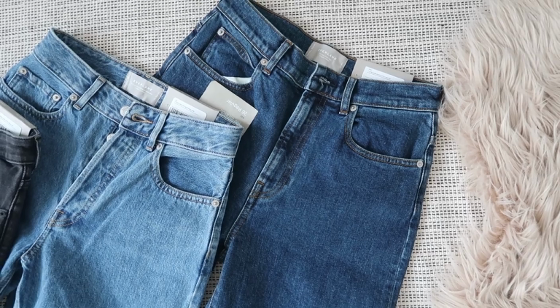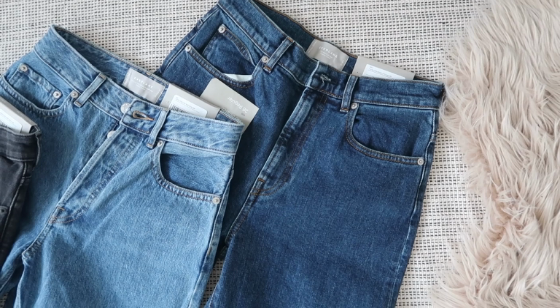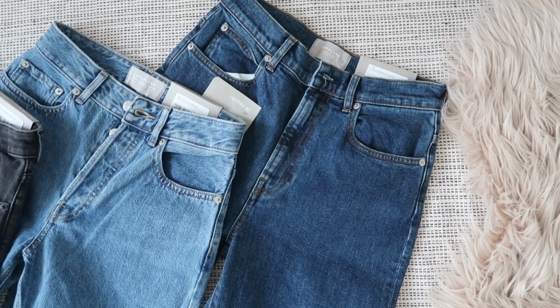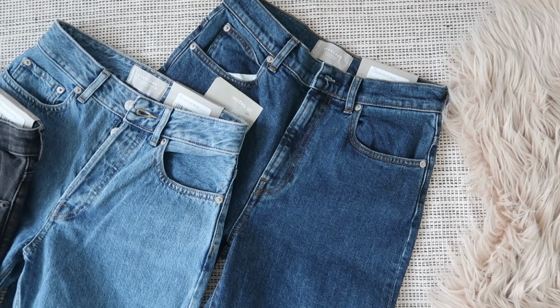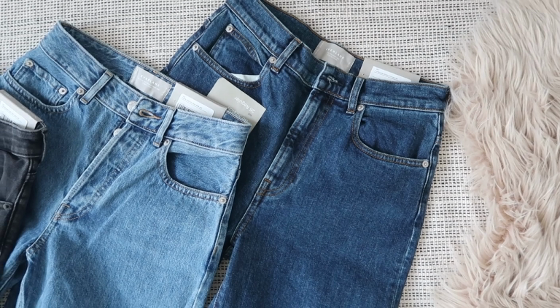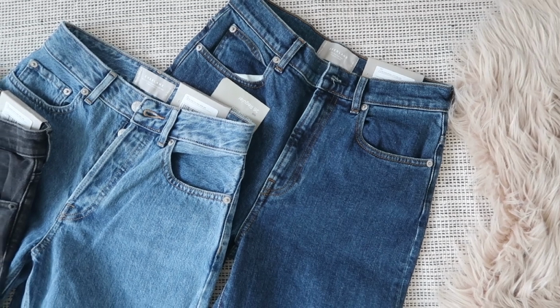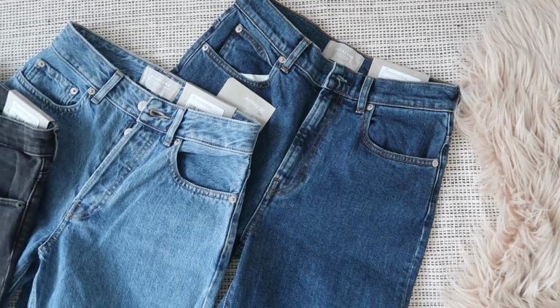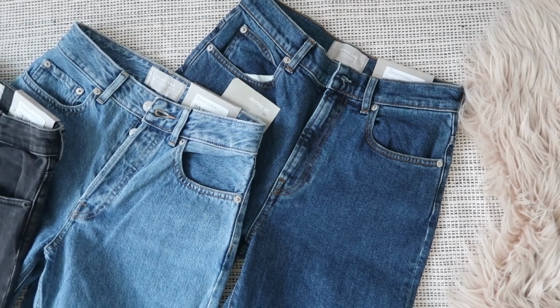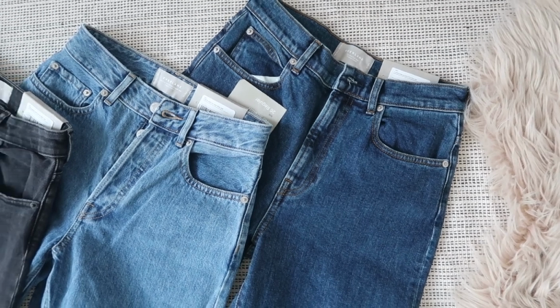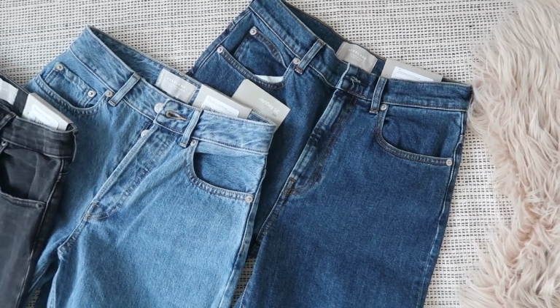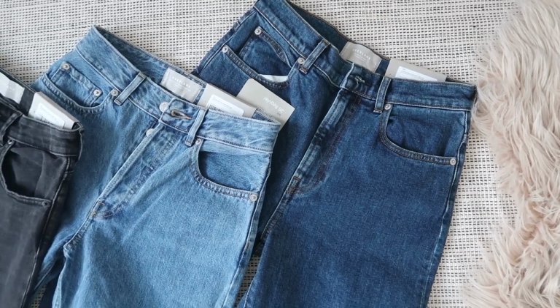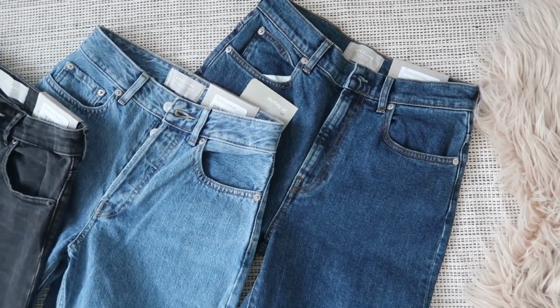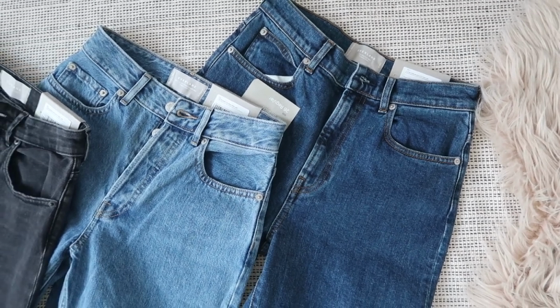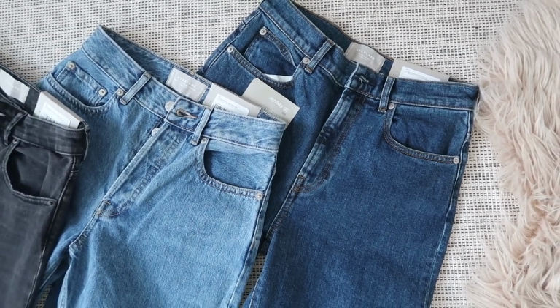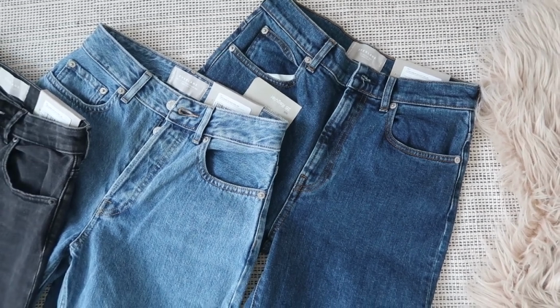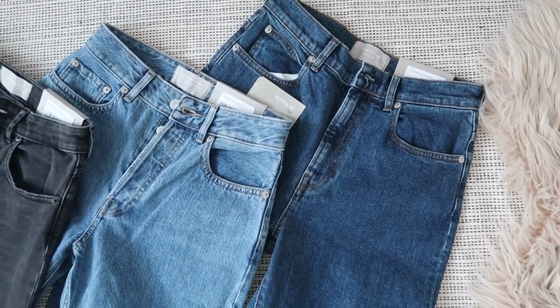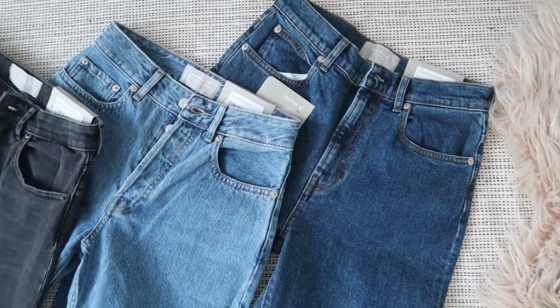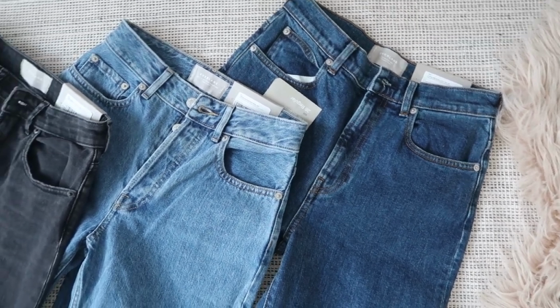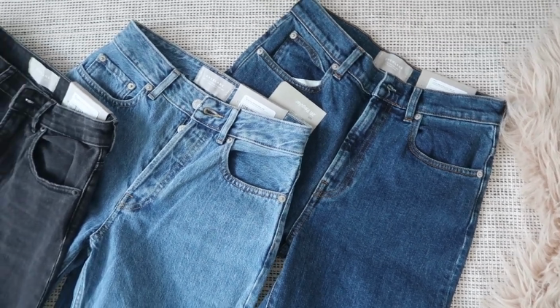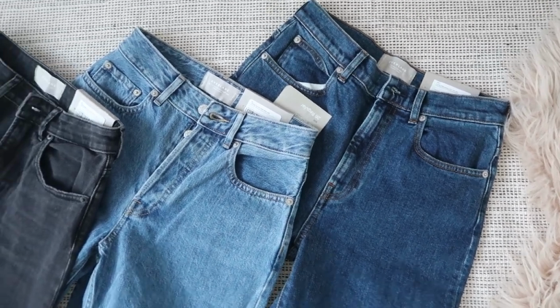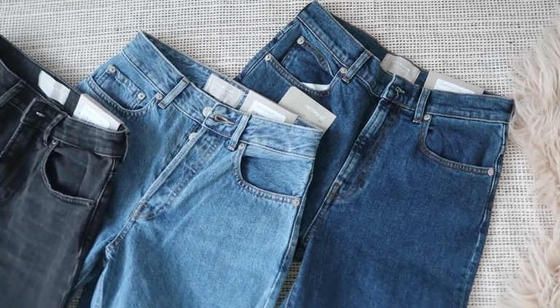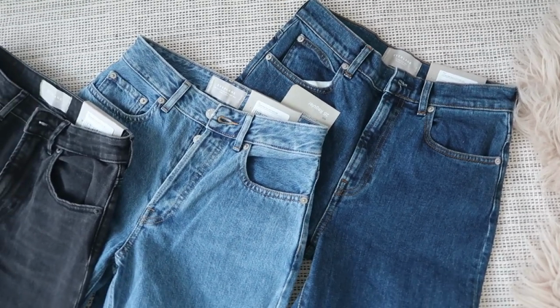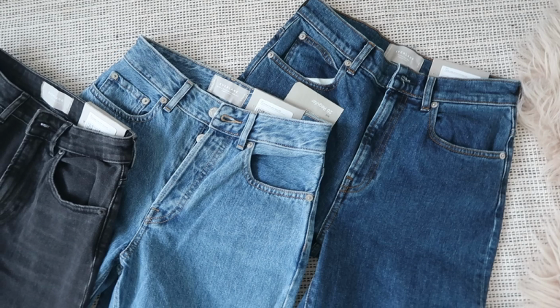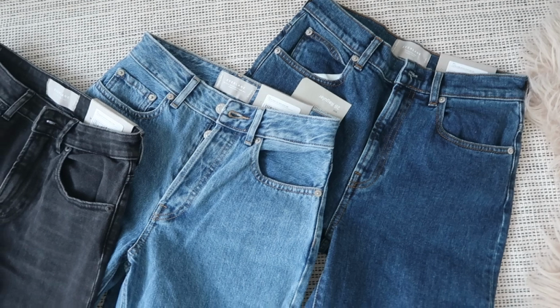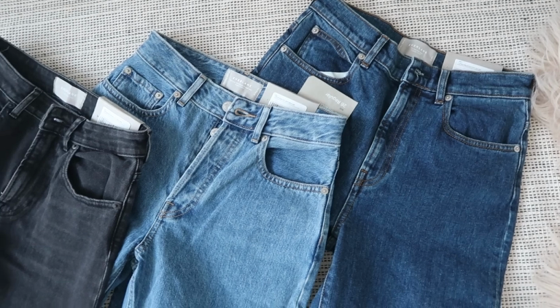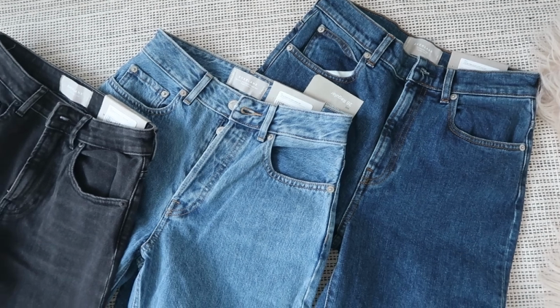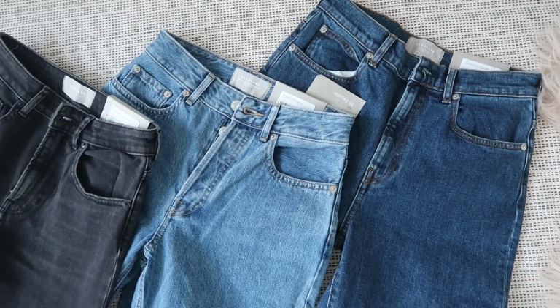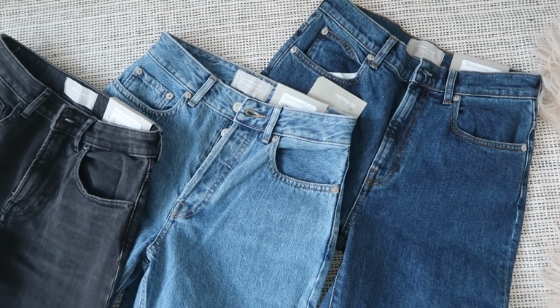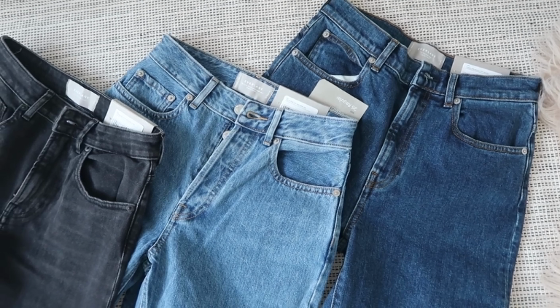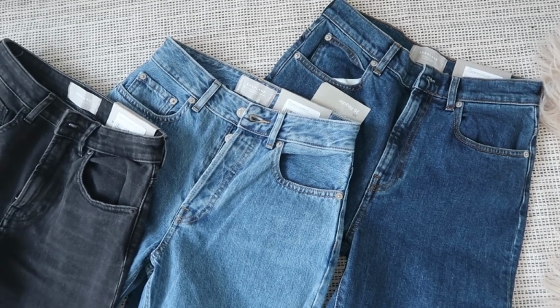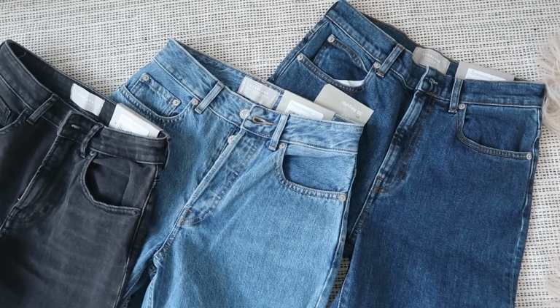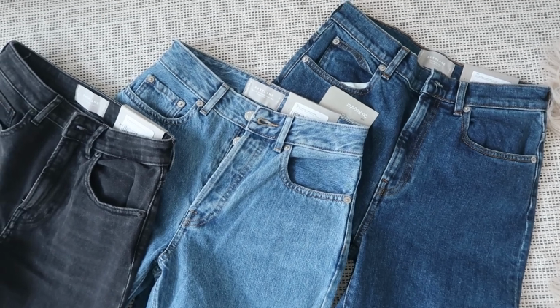So next up we have some jeans. I ordered all of them in a size 26, which is my normal size, and let's see how they fit.